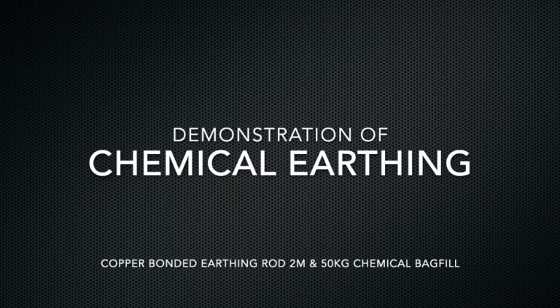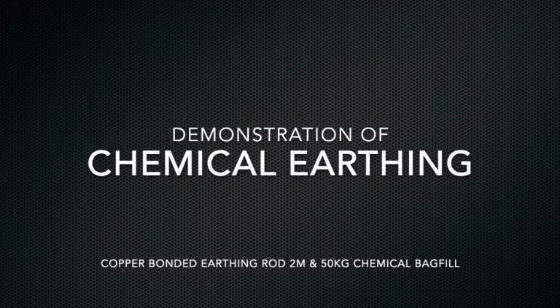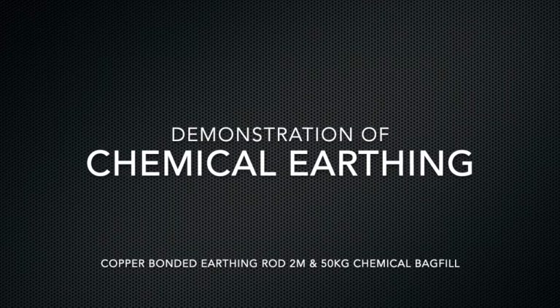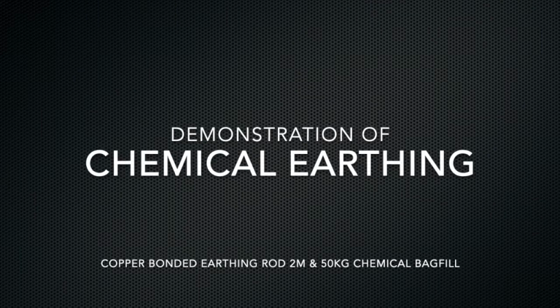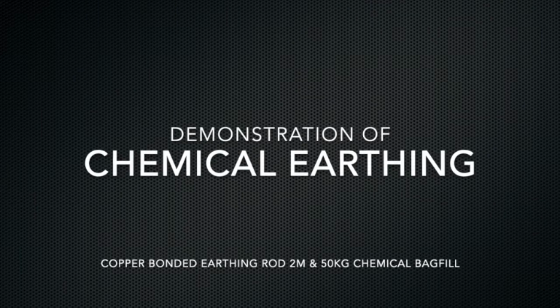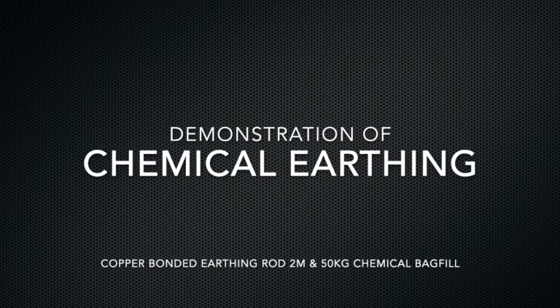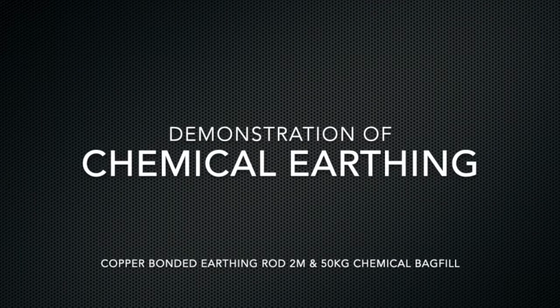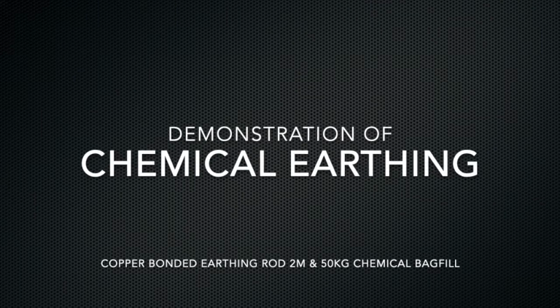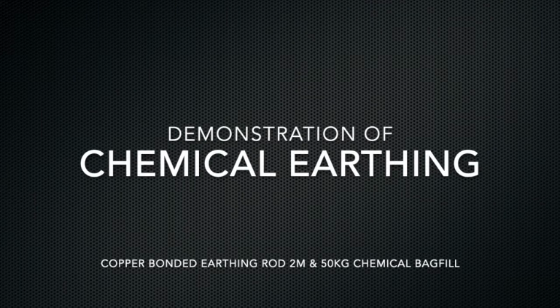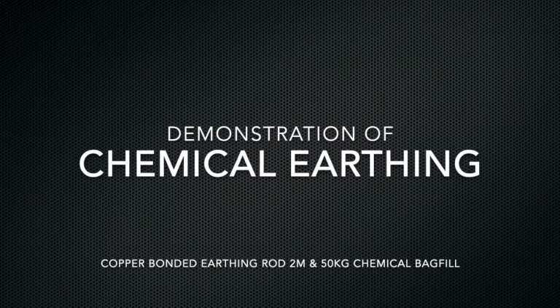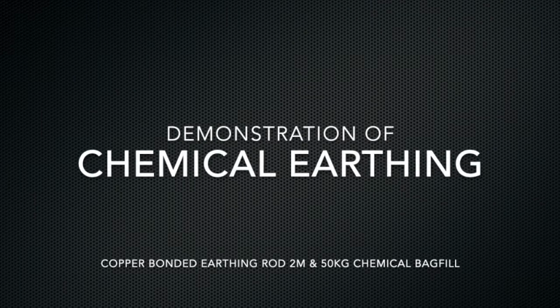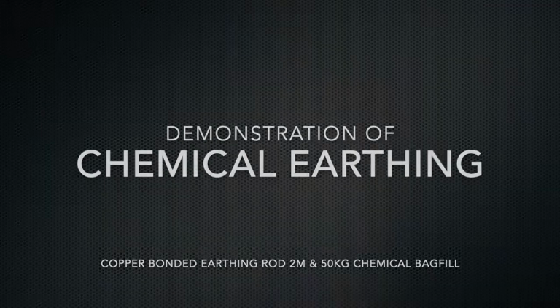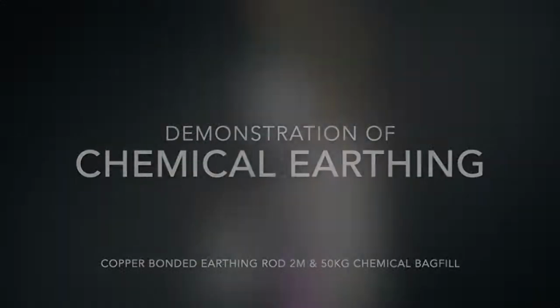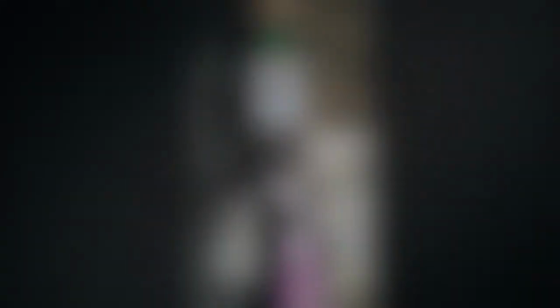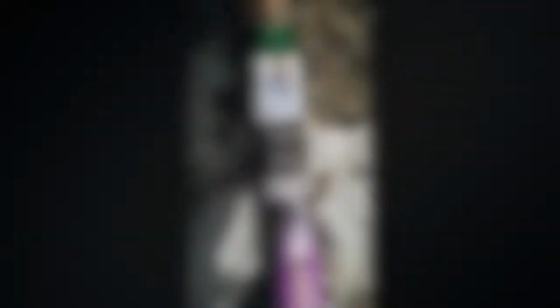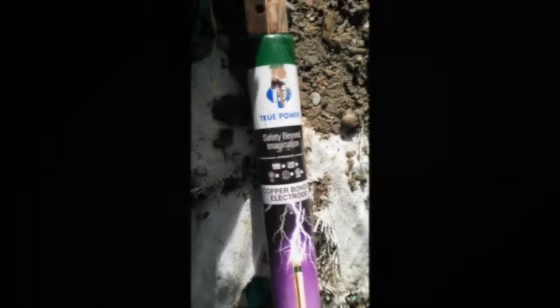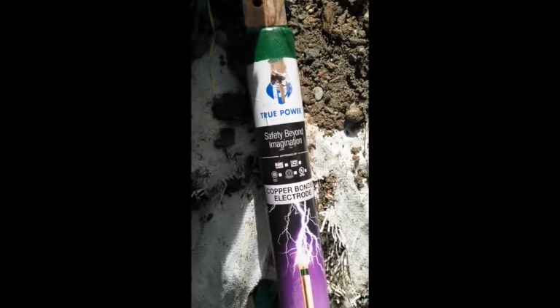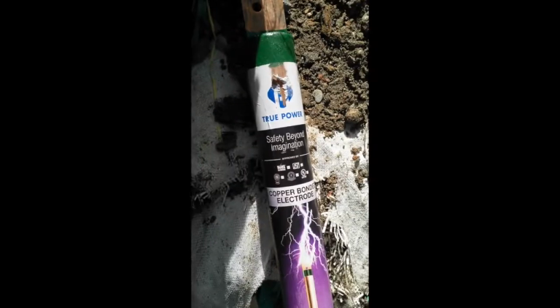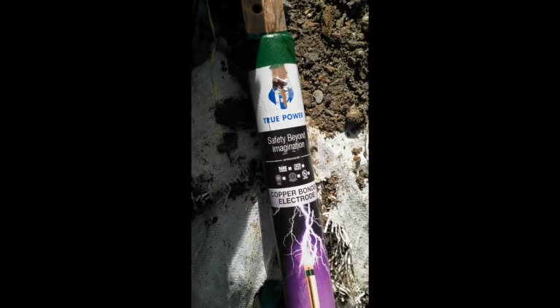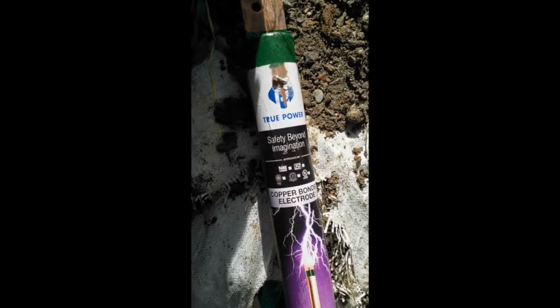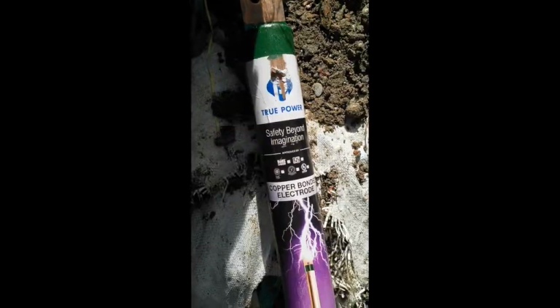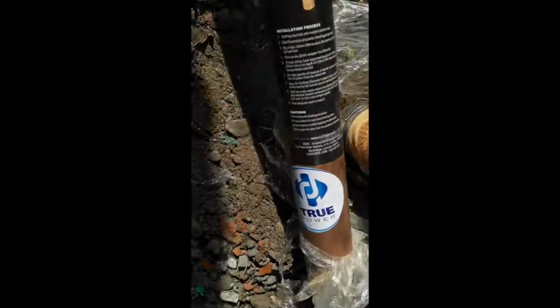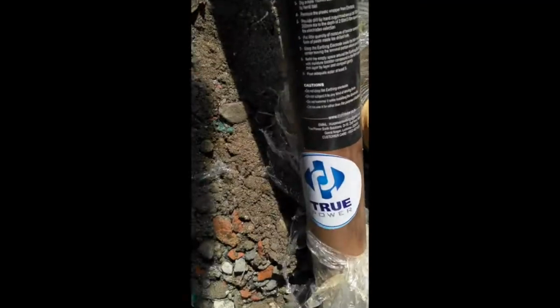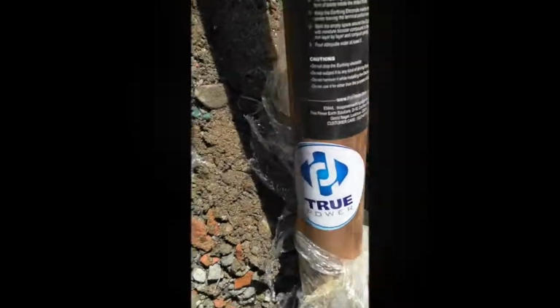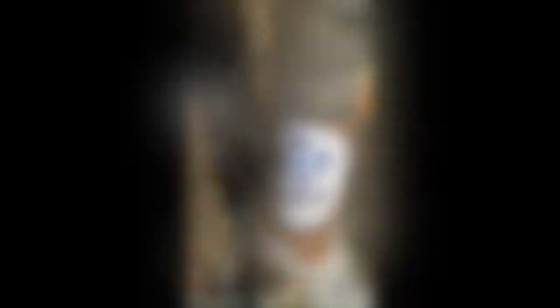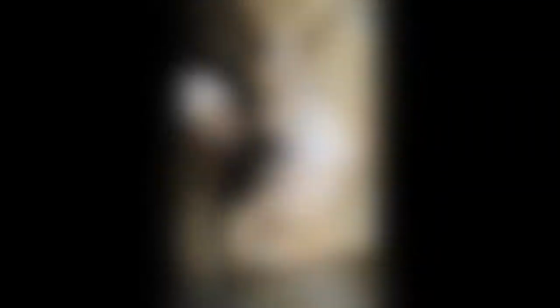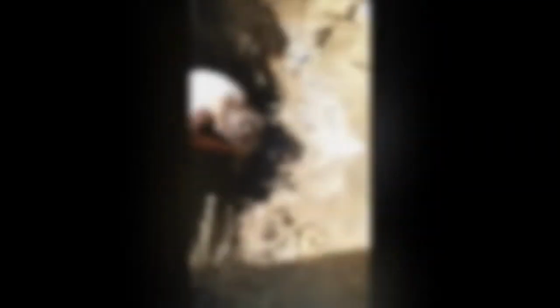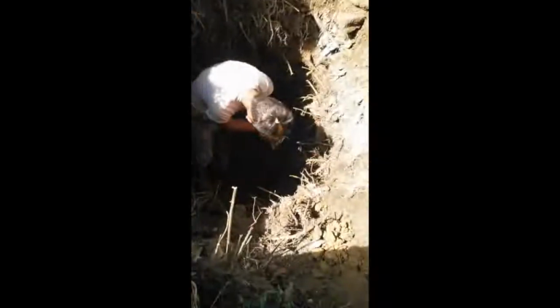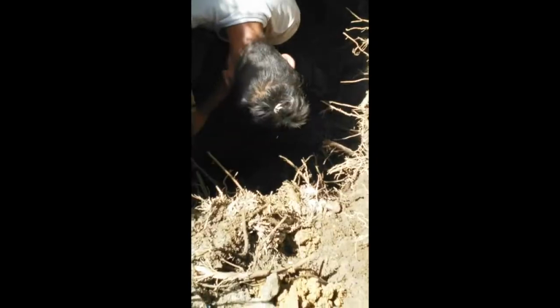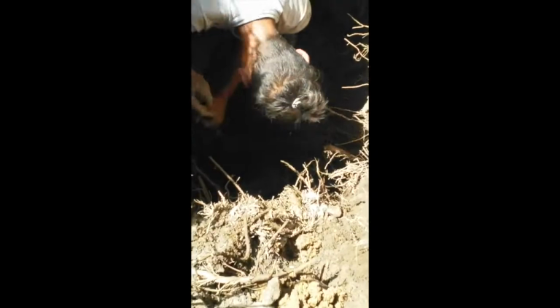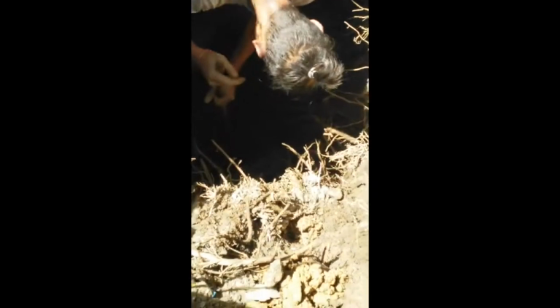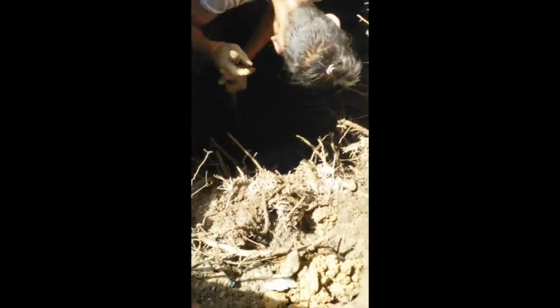Demonstration of chemical earthing. This is a copper bonded 2 meter earthing rod.